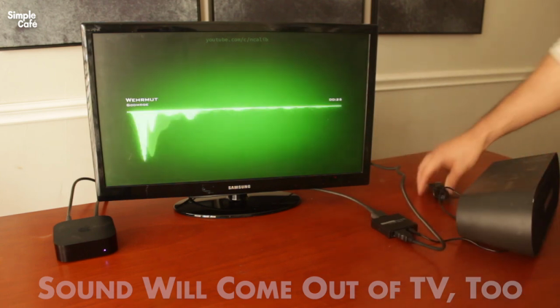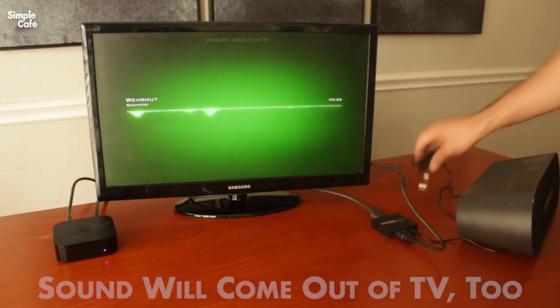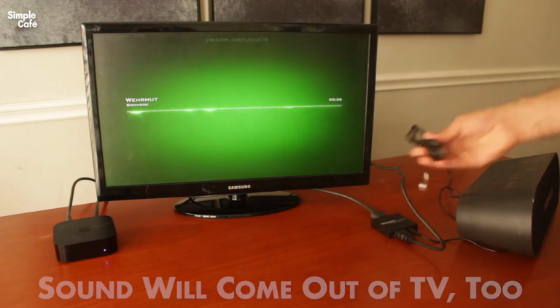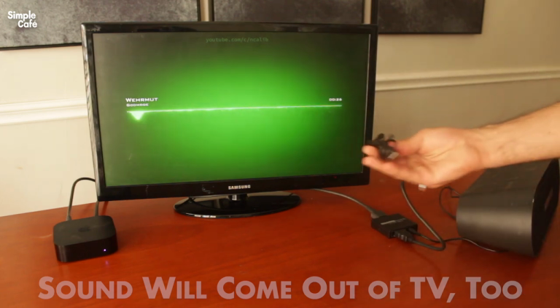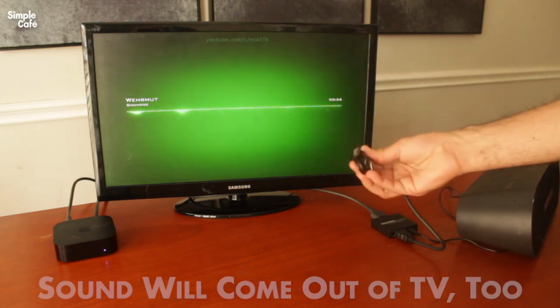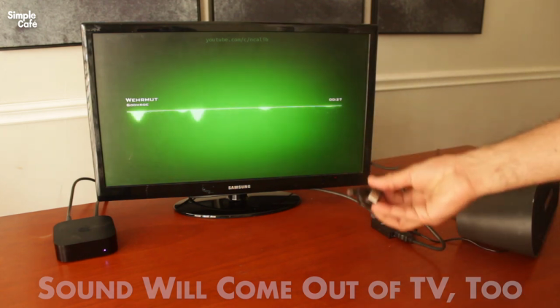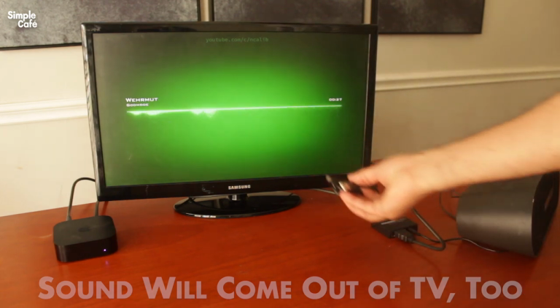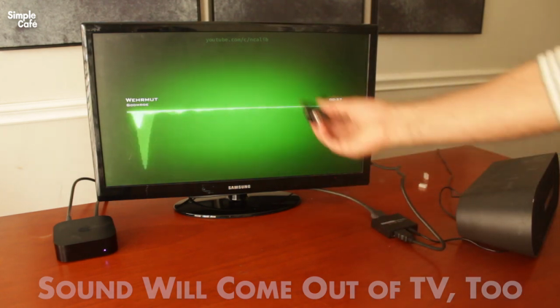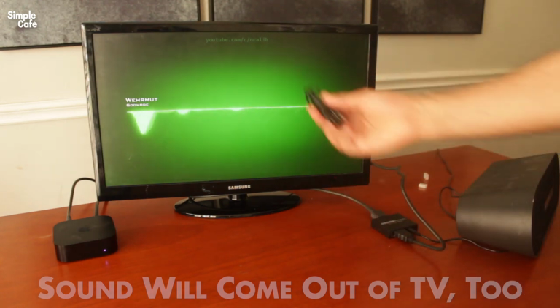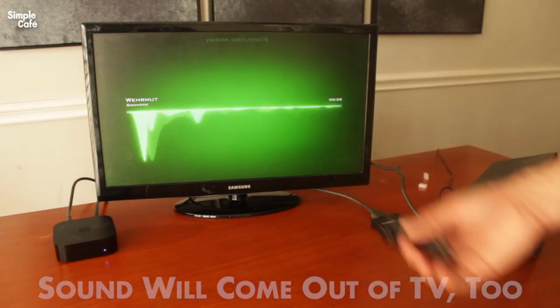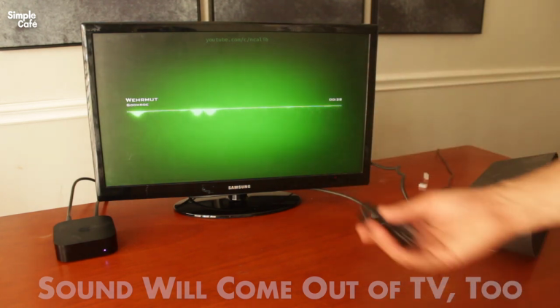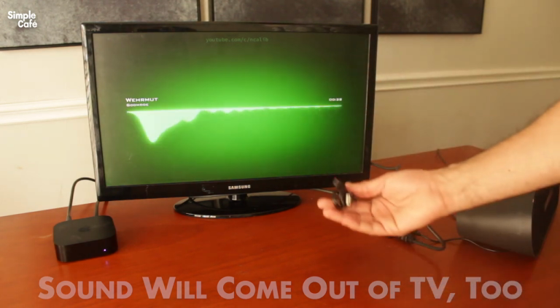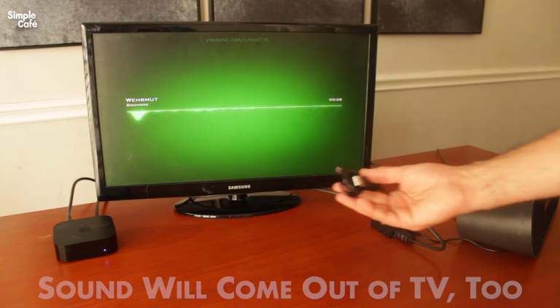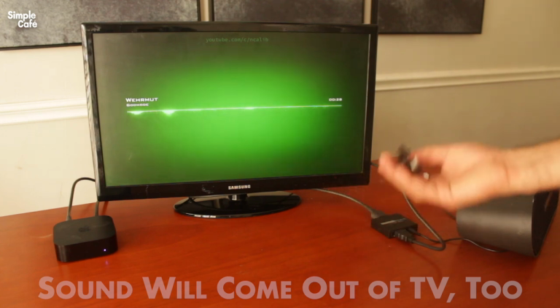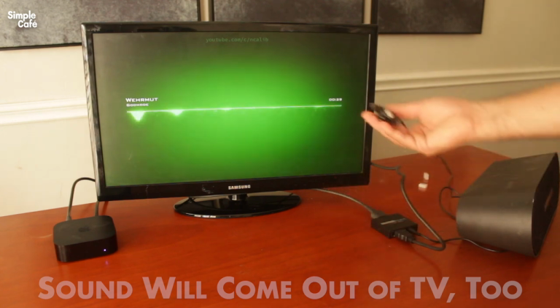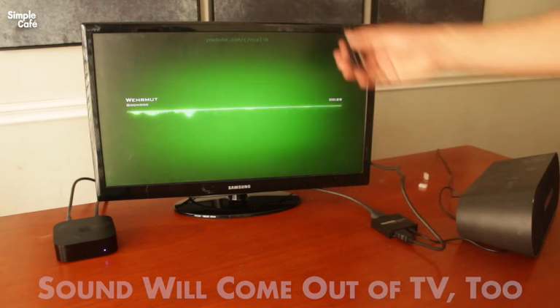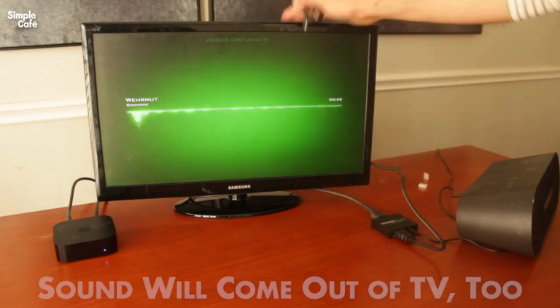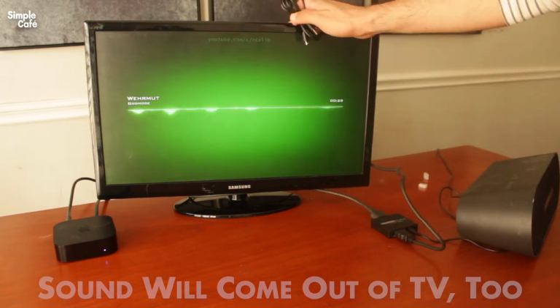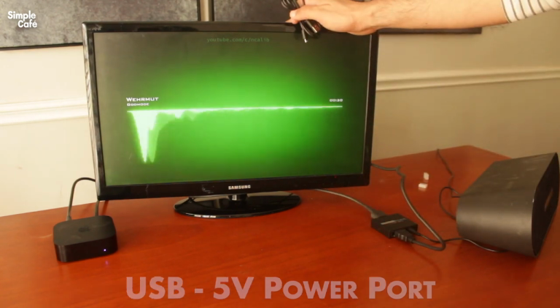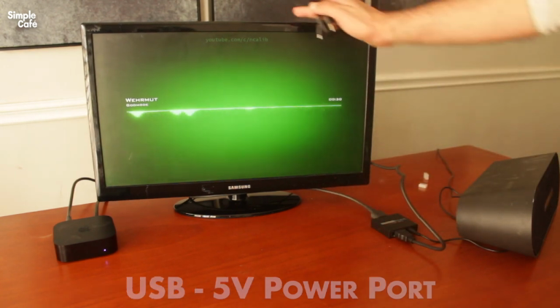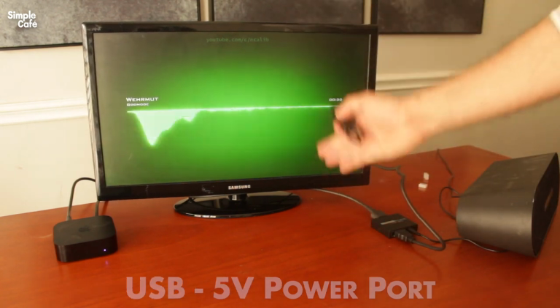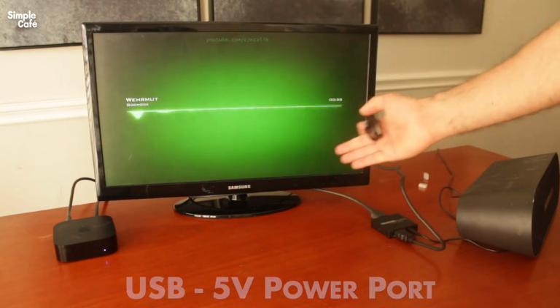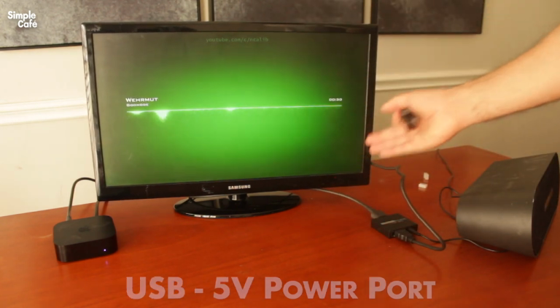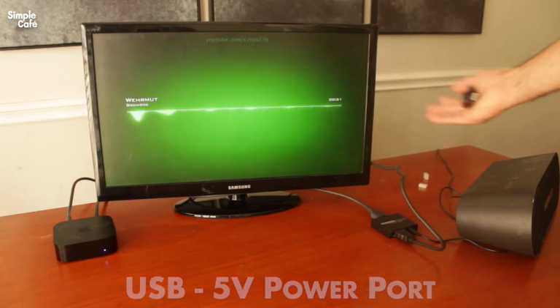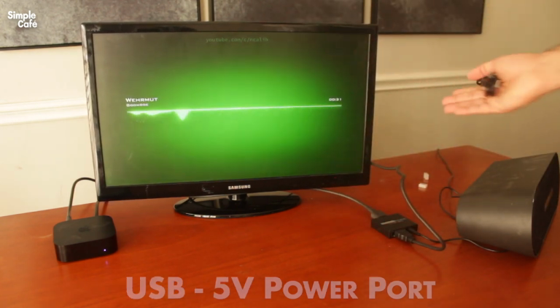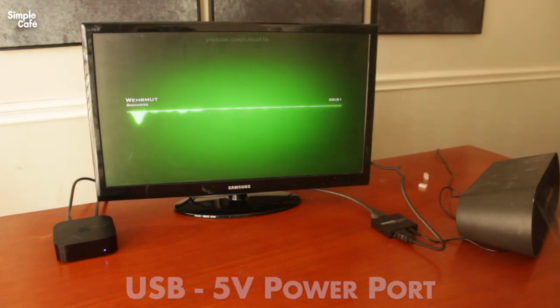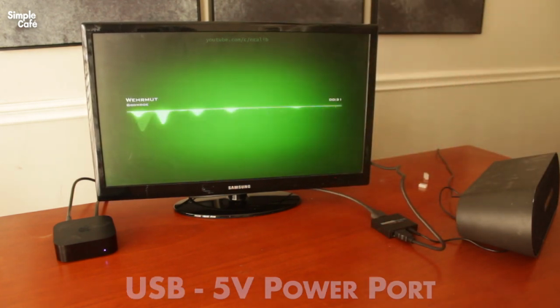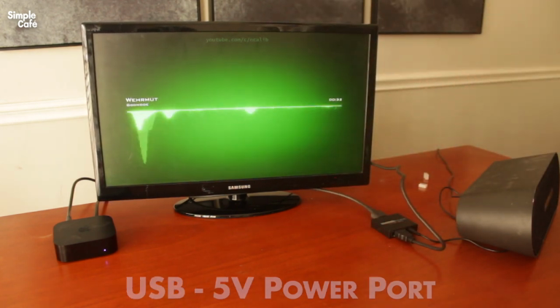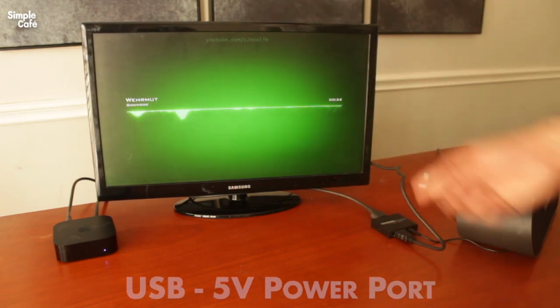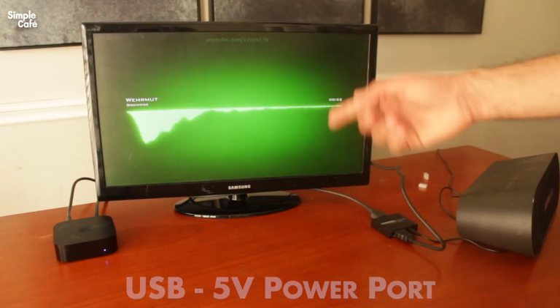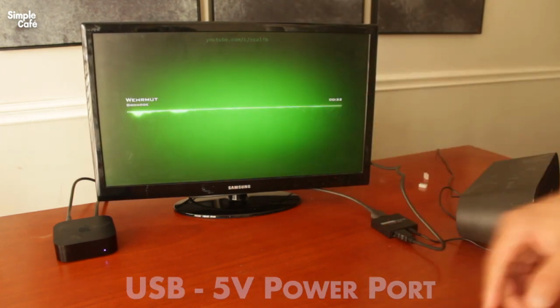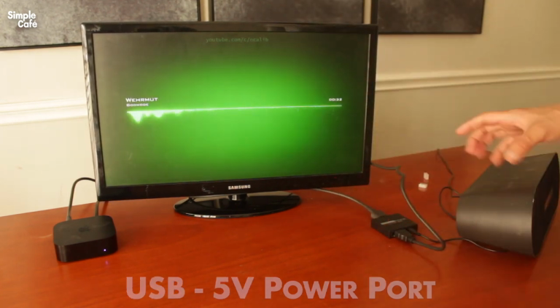It turns out I didn't even need extra power to connect it. This TV has USB ports I could have used for power, but I don't even need that.